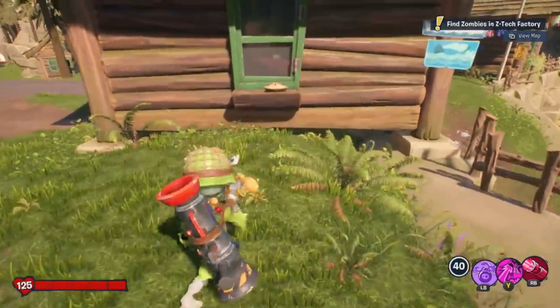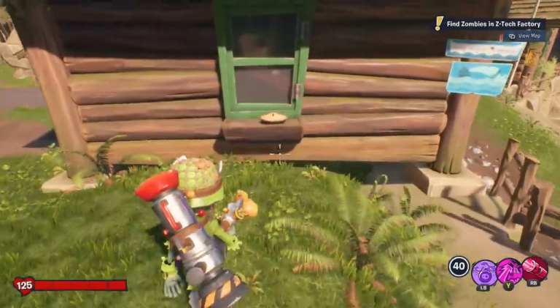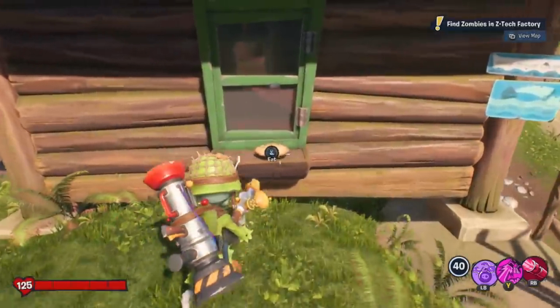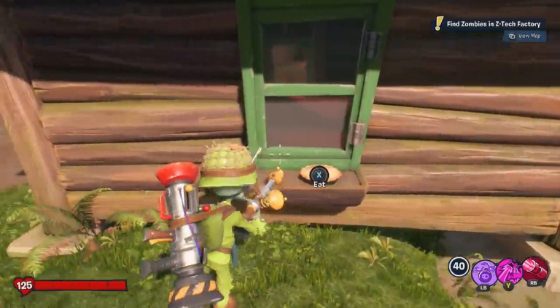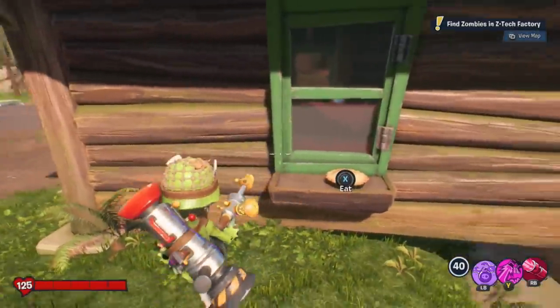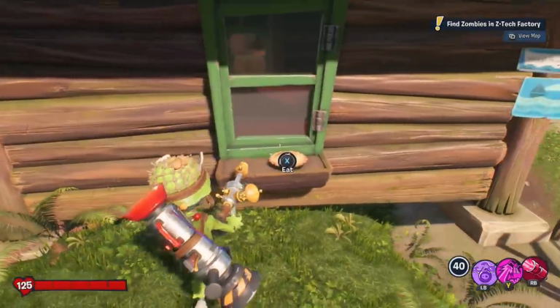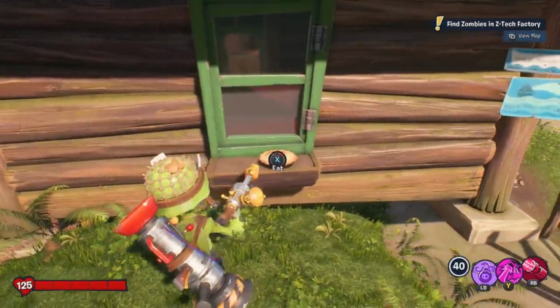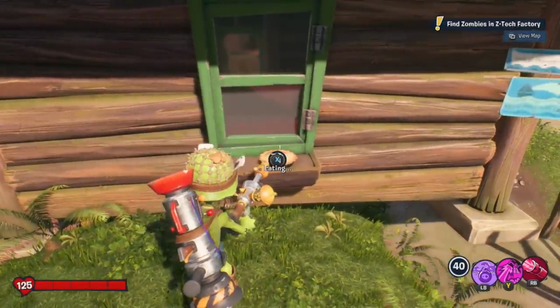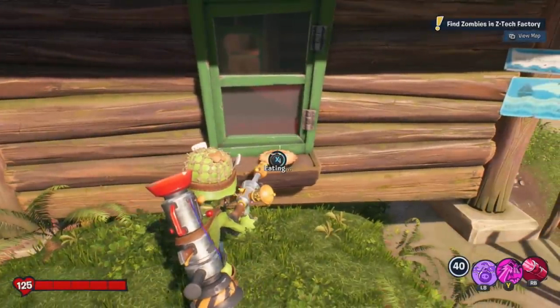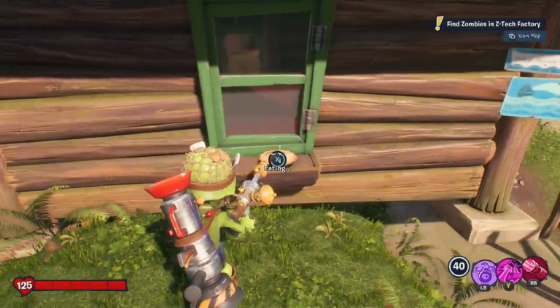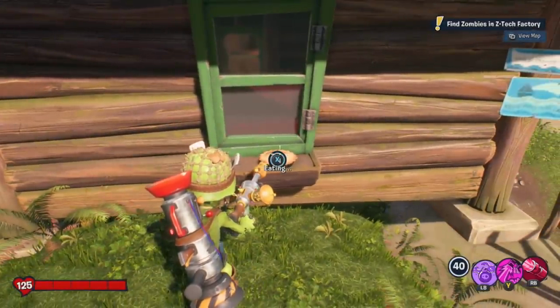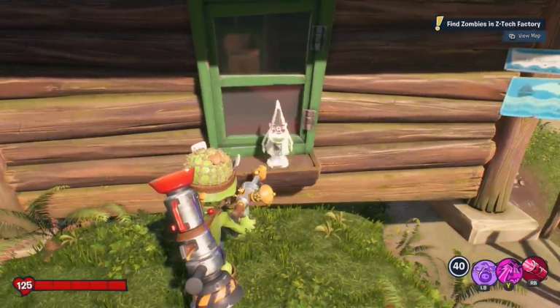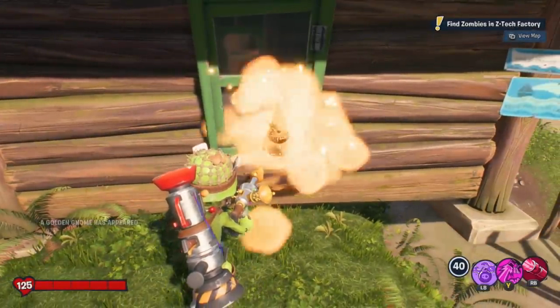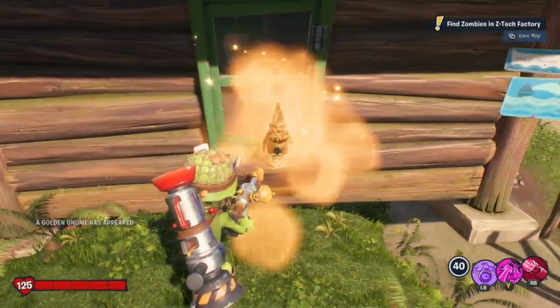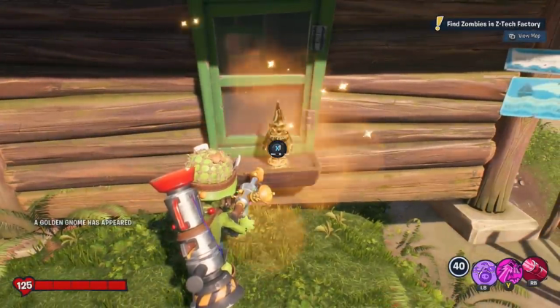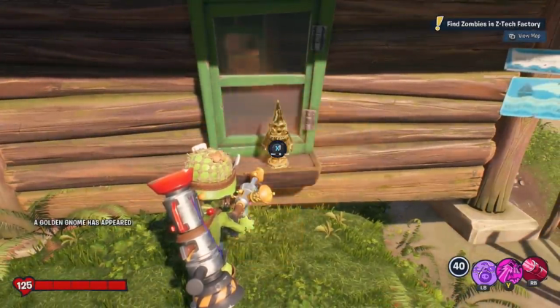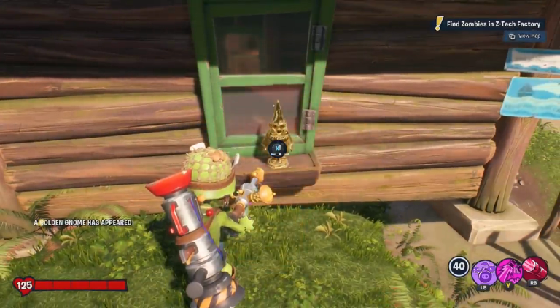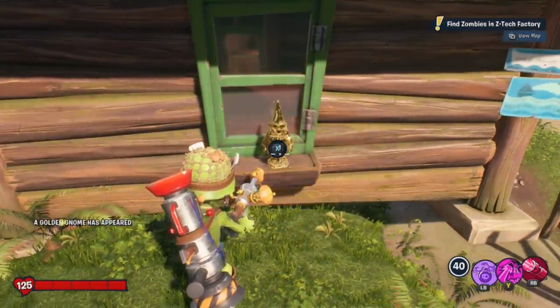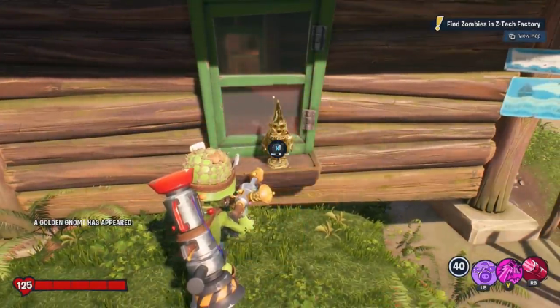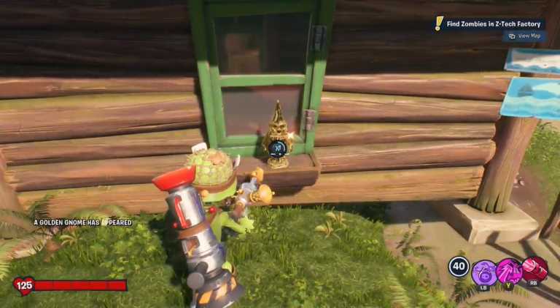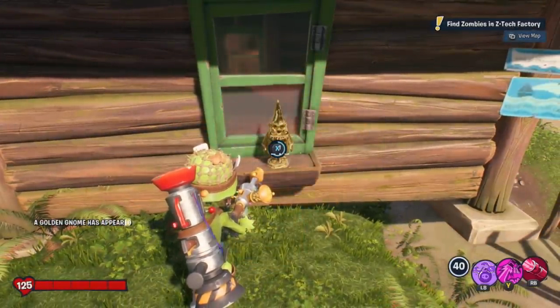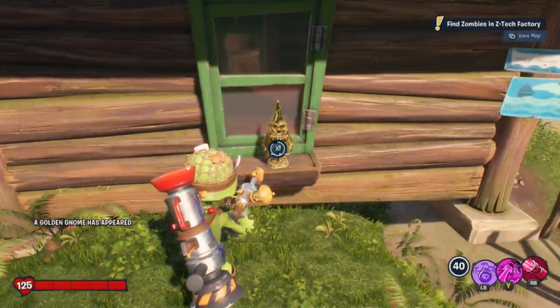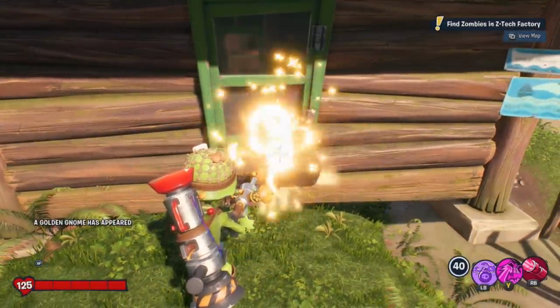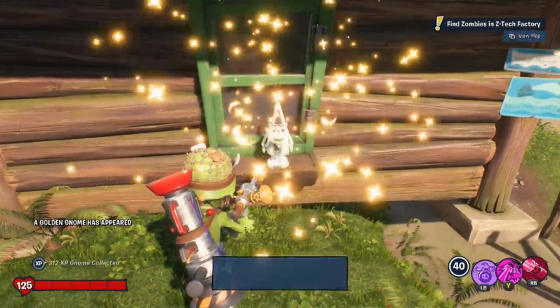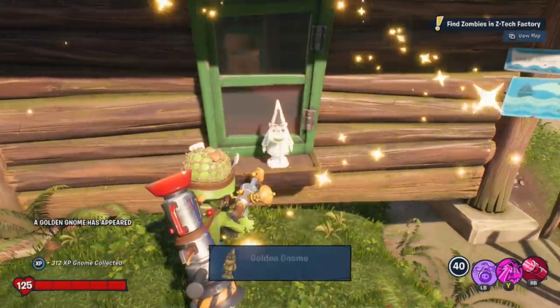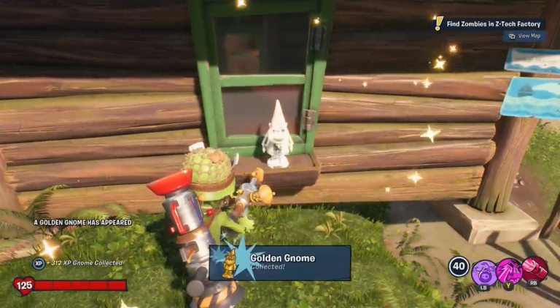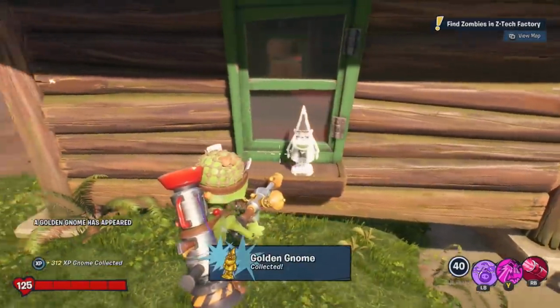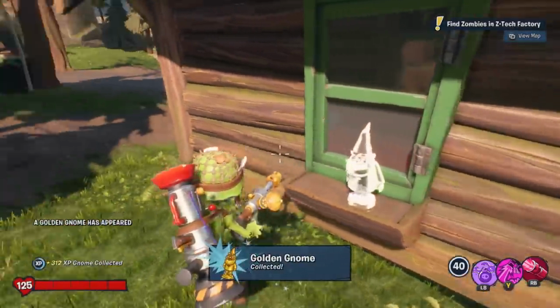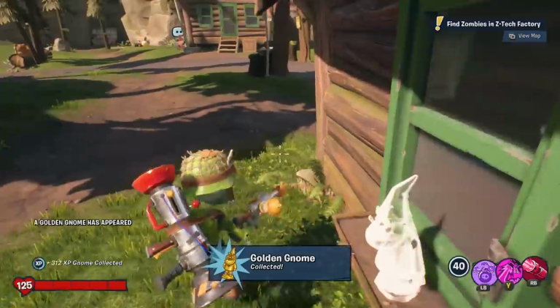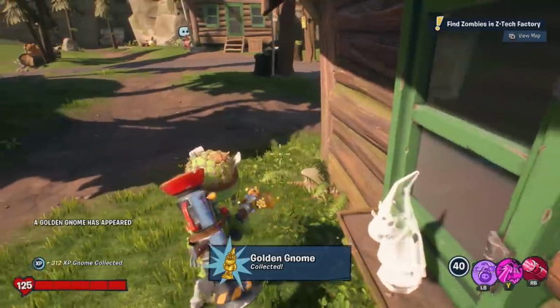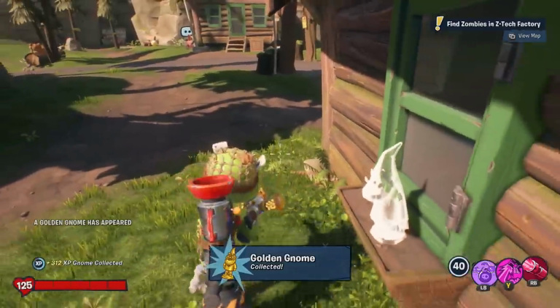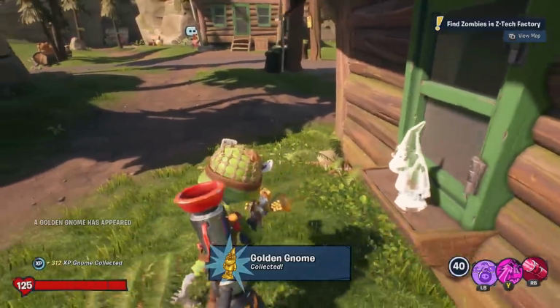In Camp Nira Lake right here, there's a pie on the windowsill. All you gotta do is eat it, then a gnome is exposed, you take the gnome, and you got that gnome.